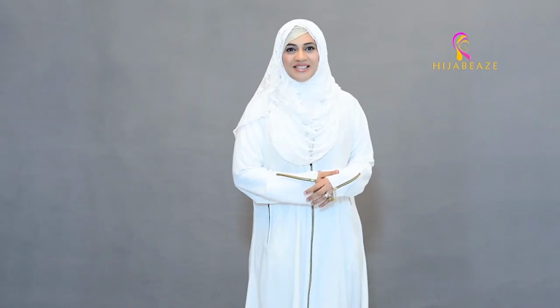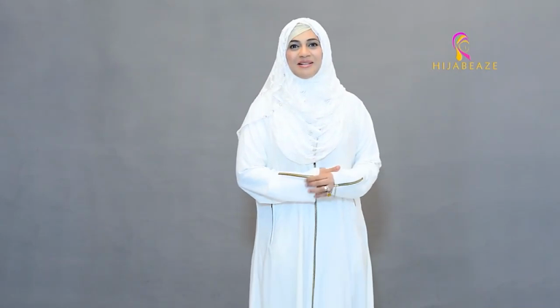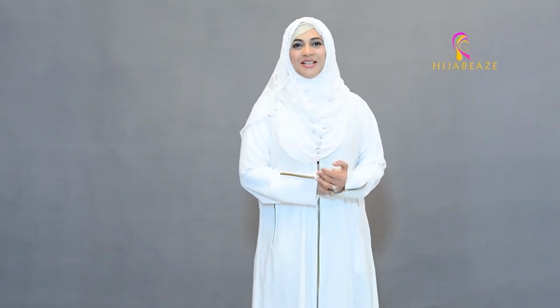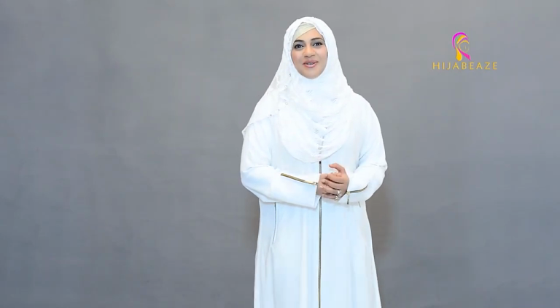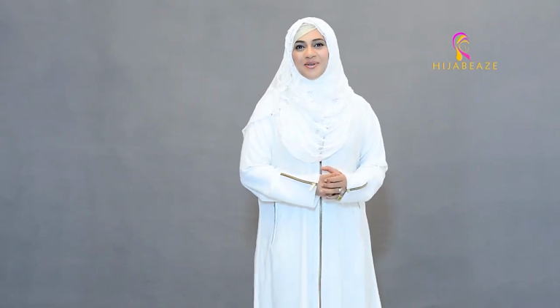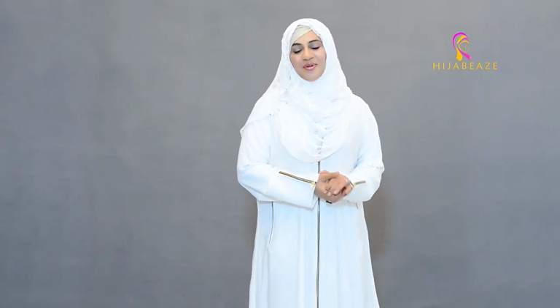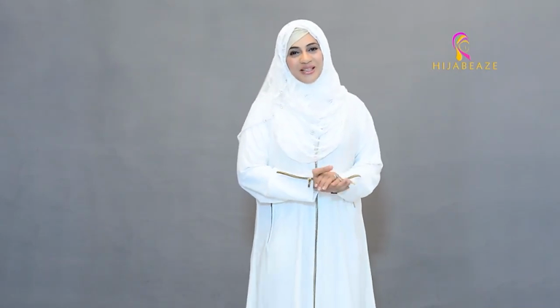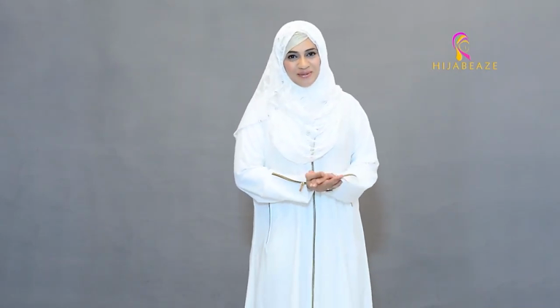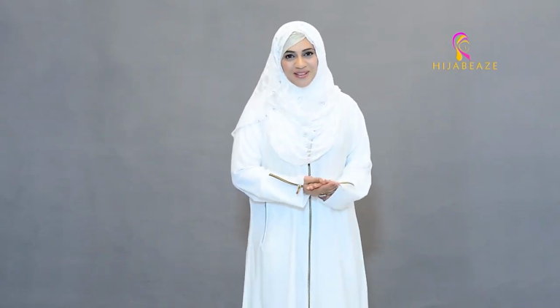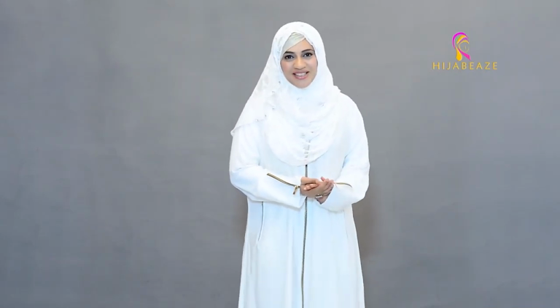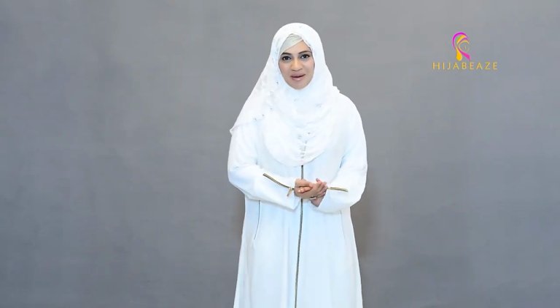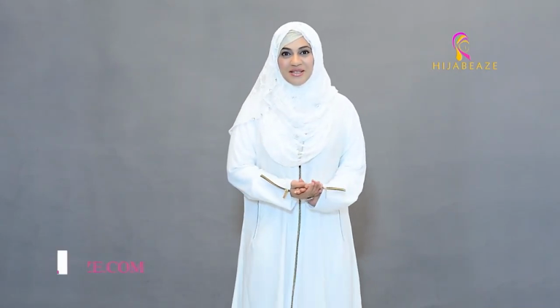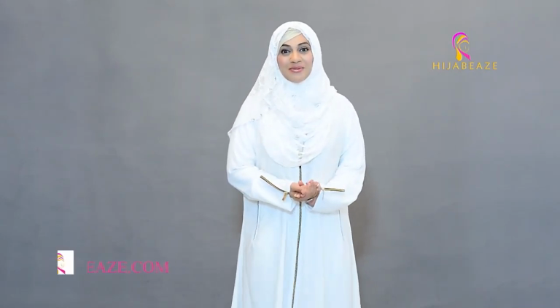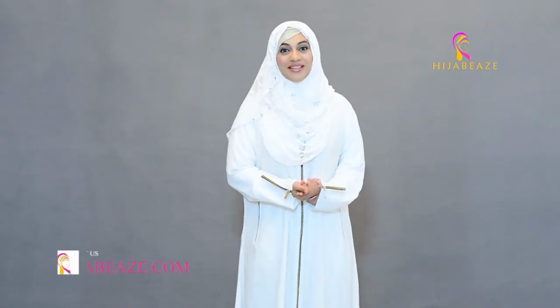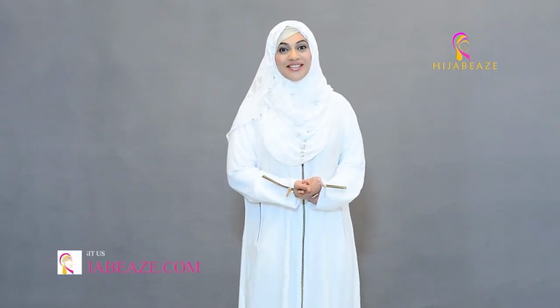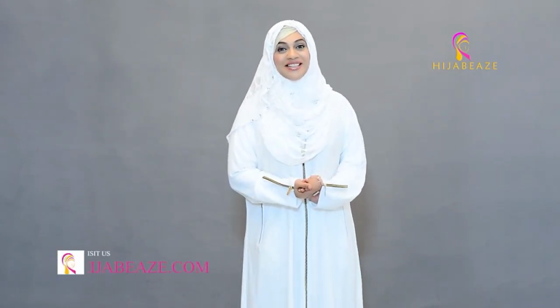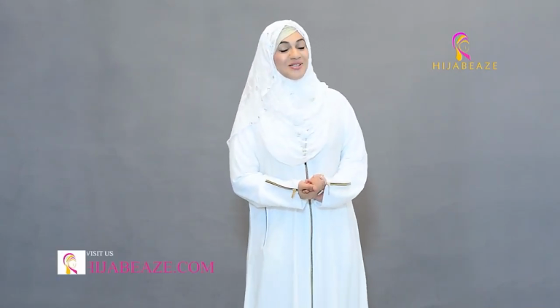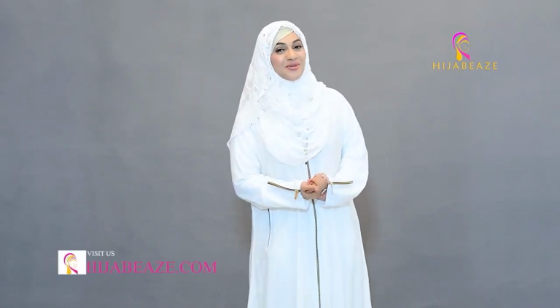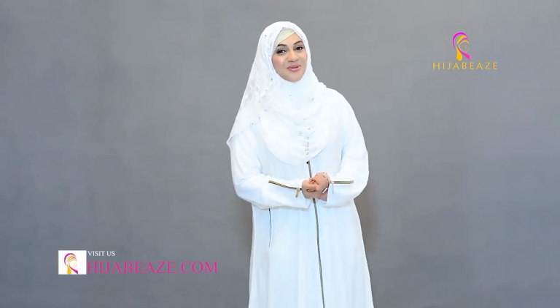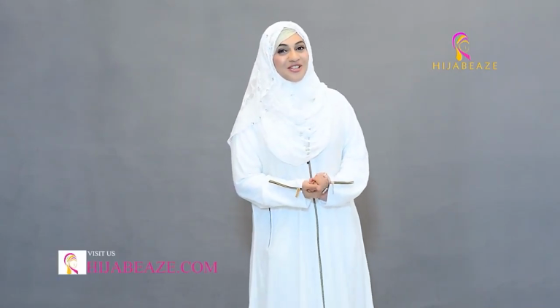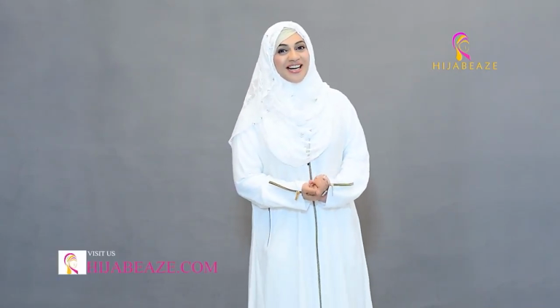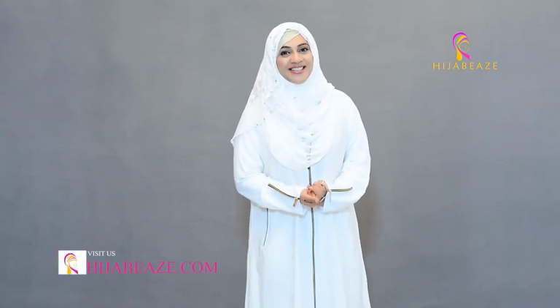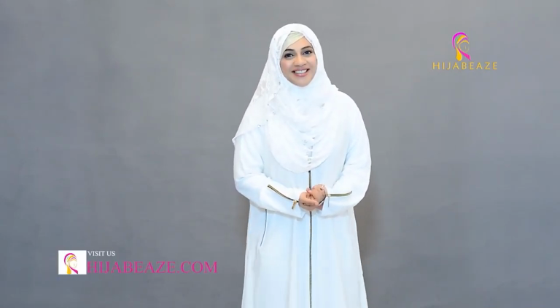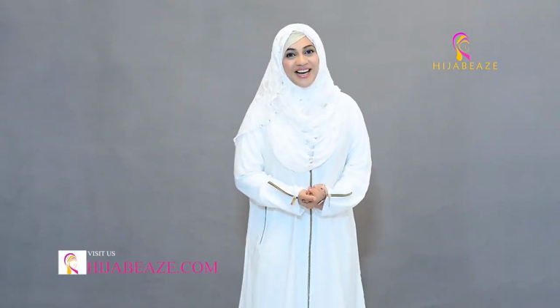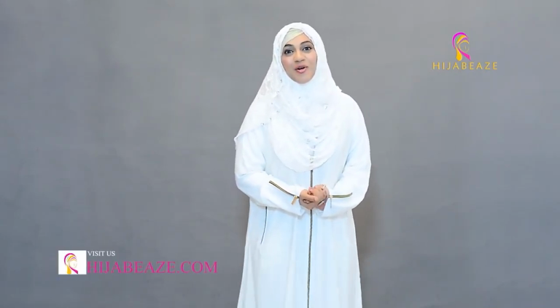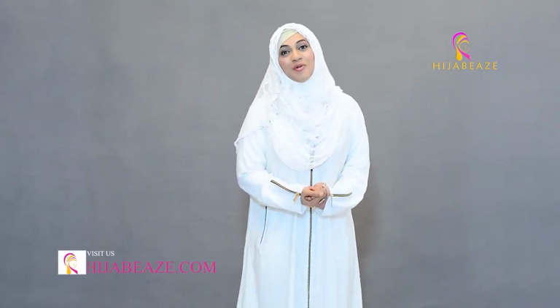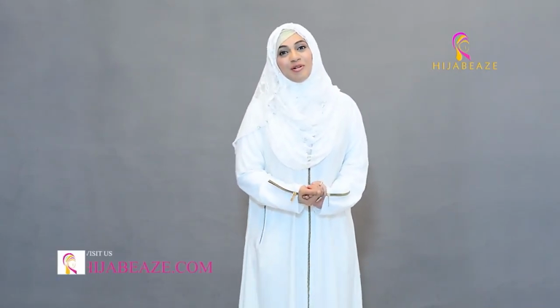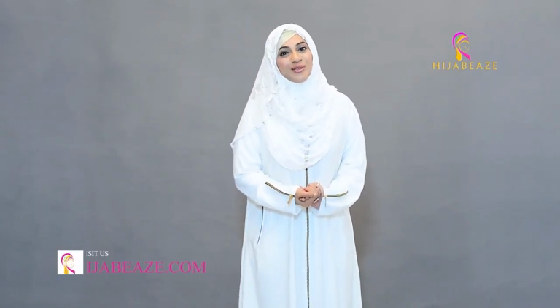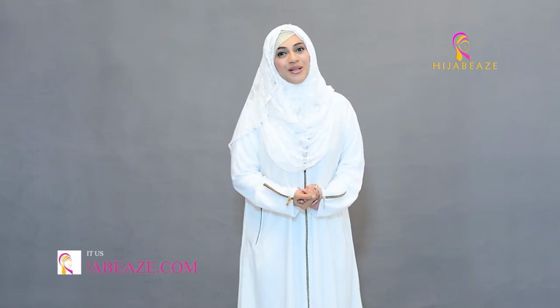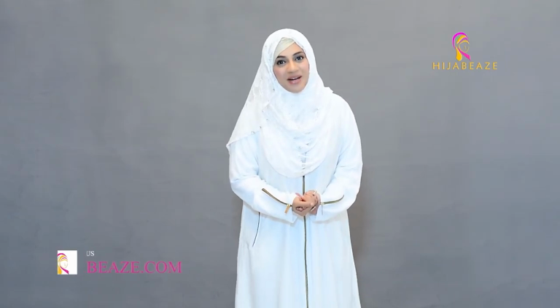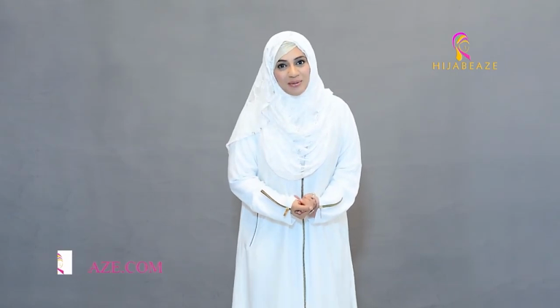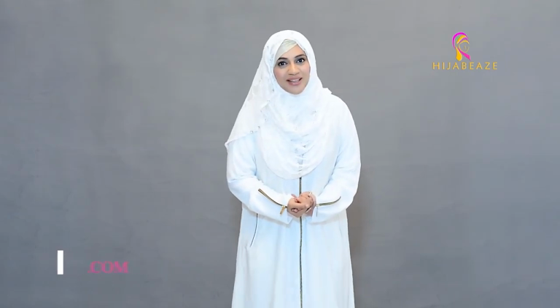Assalamu alaikum, welcome to the hijabi's world. It's Uruj Nasser. I hope you're all doing very well.